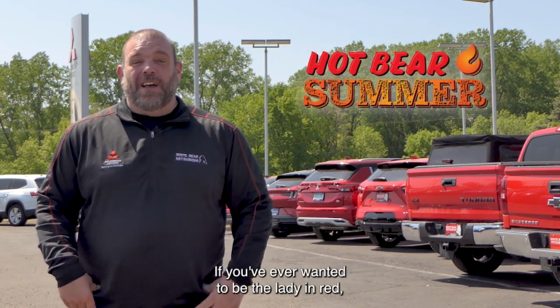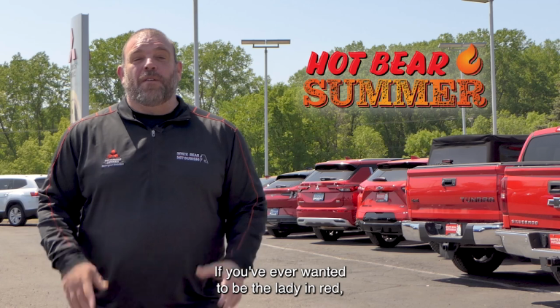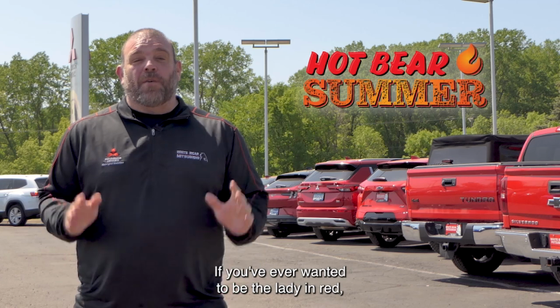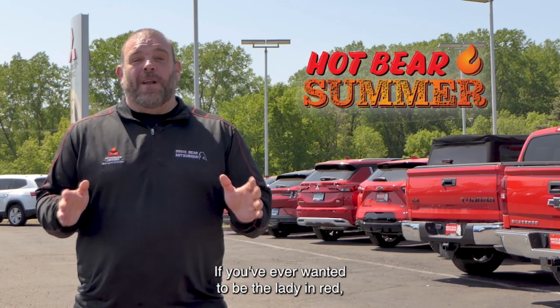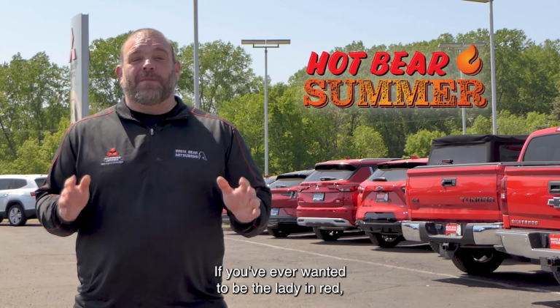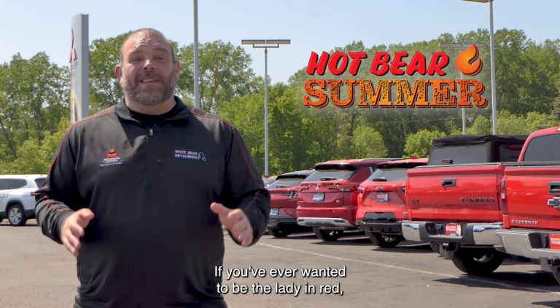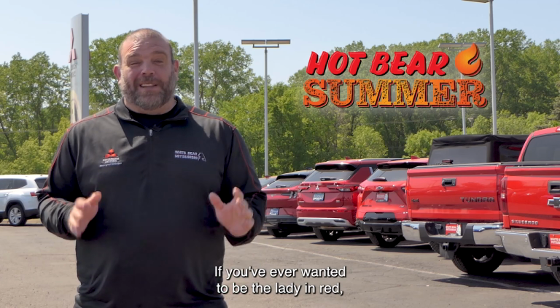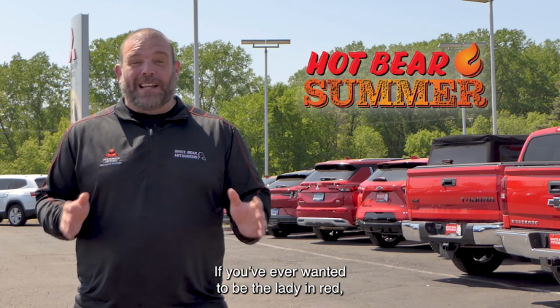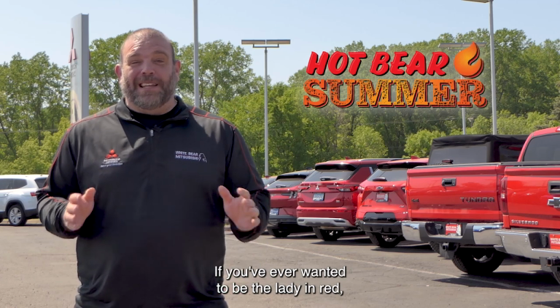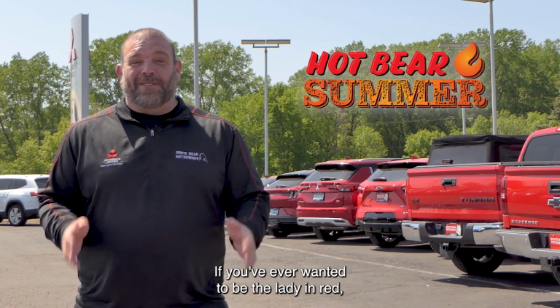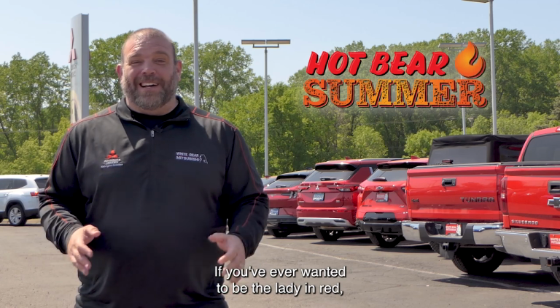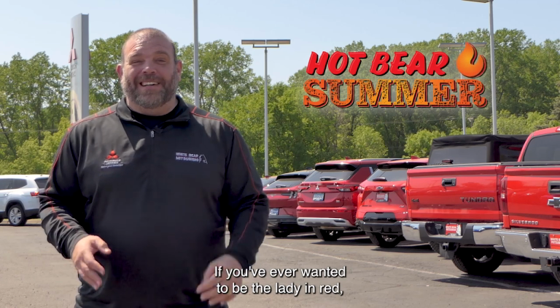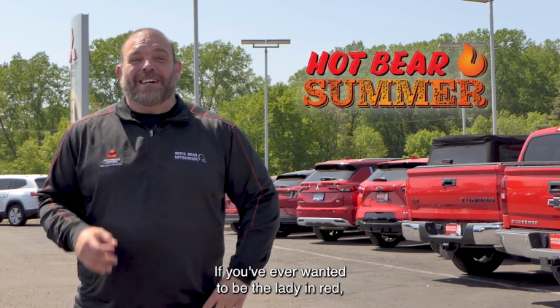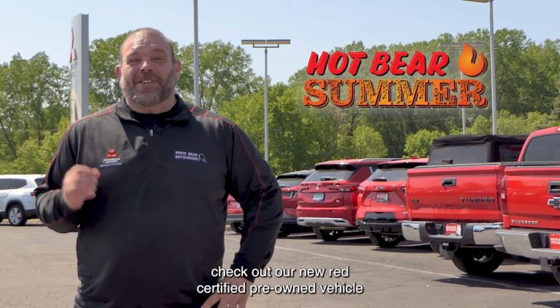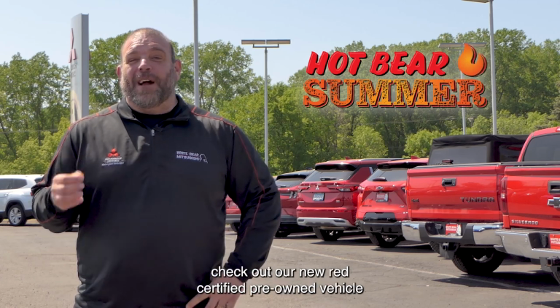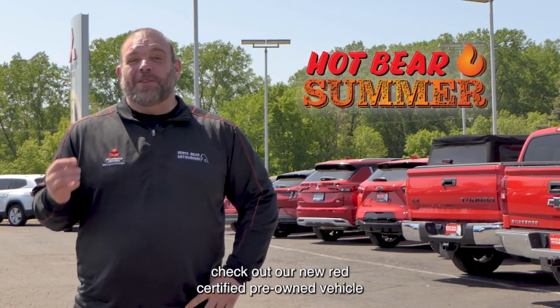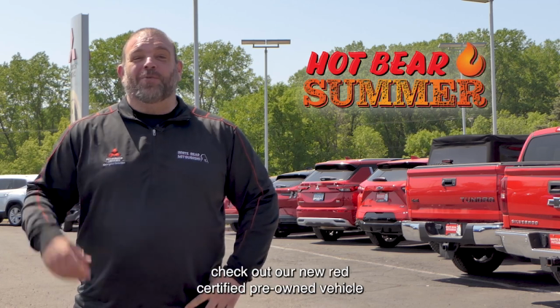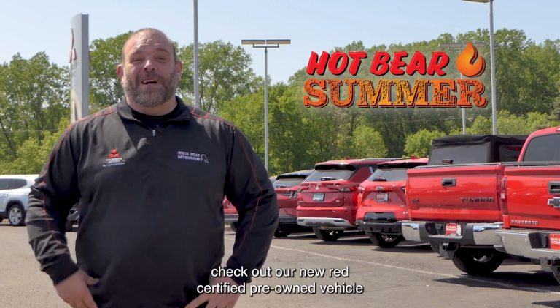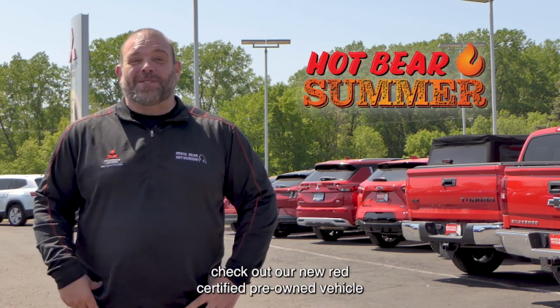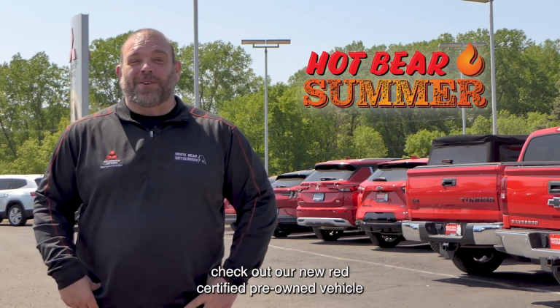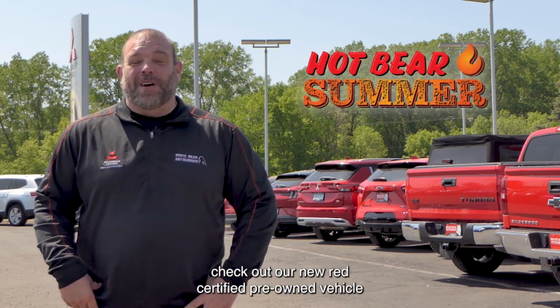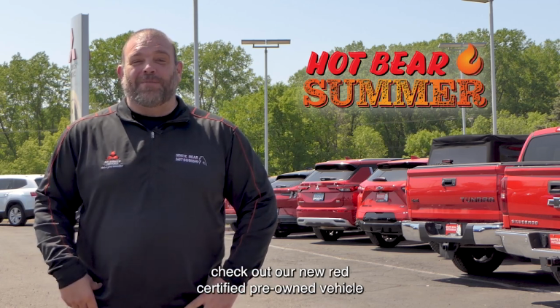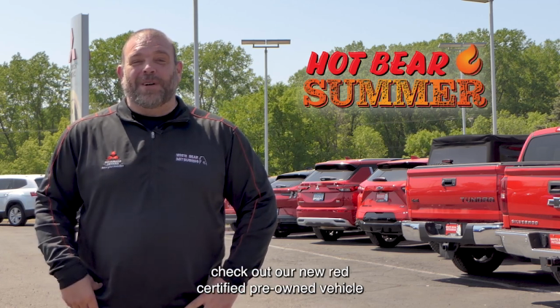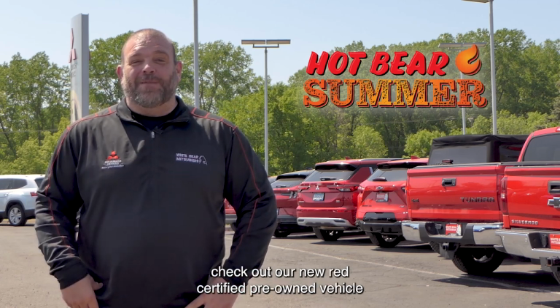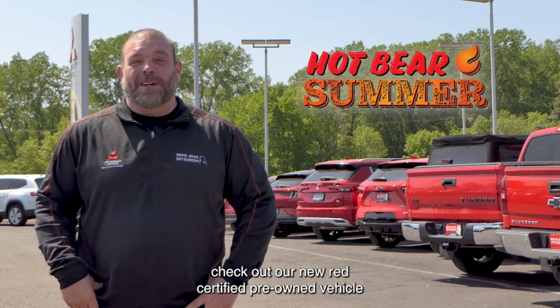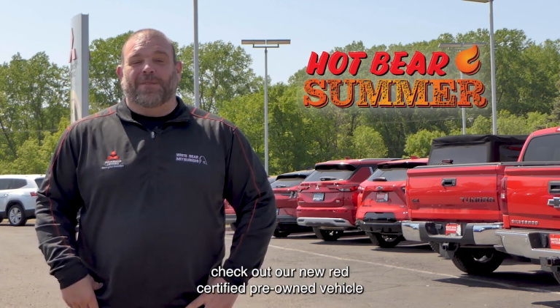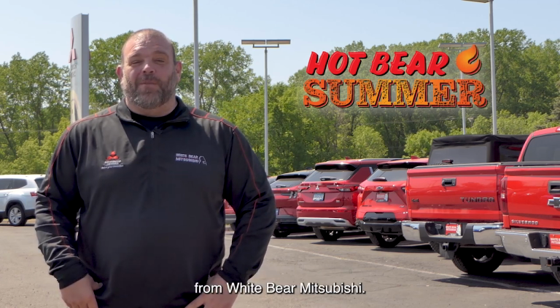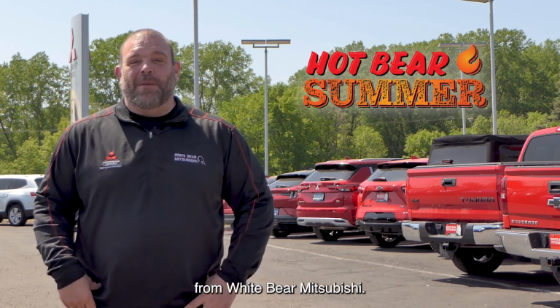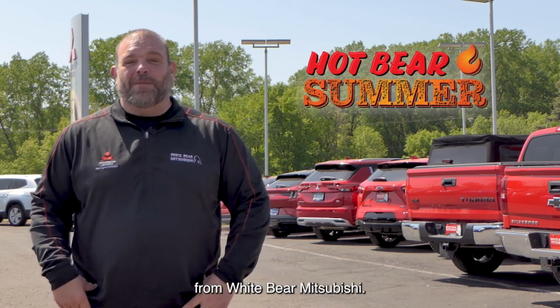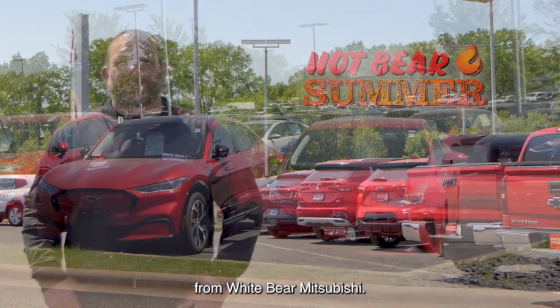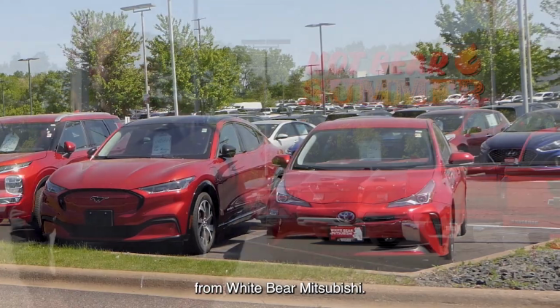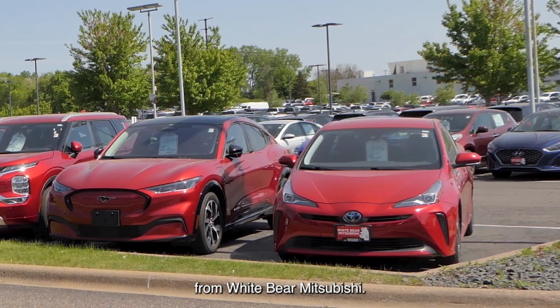You've ever wanted to be the lady in red? Check out a new red certified pre-owned vehicle from Wiper Mitsubishi.